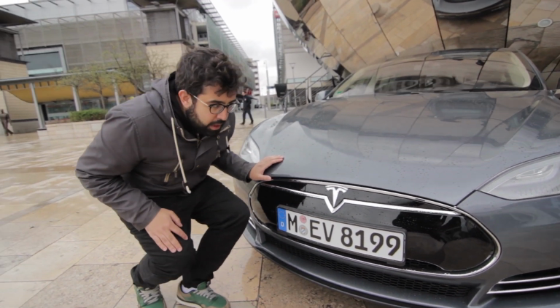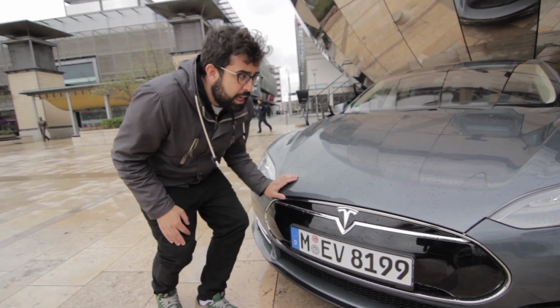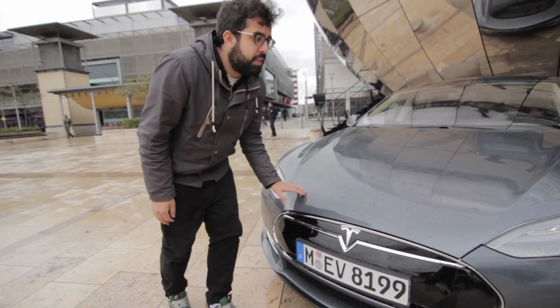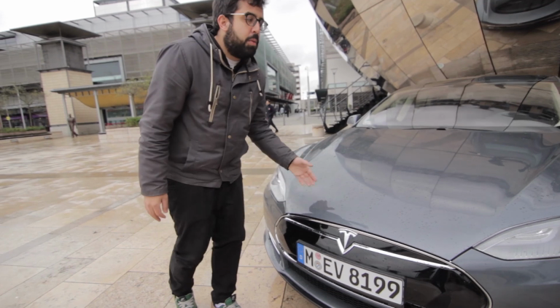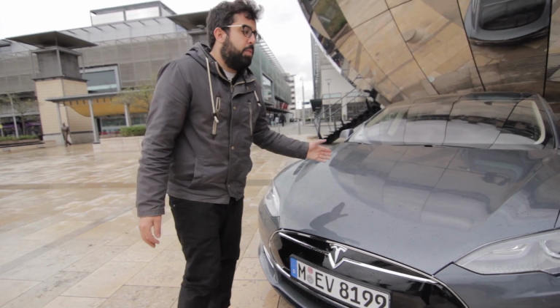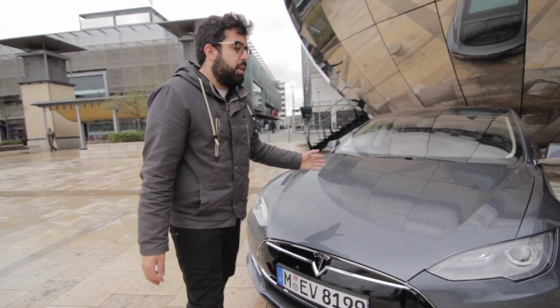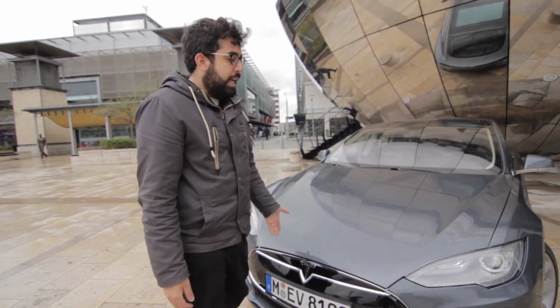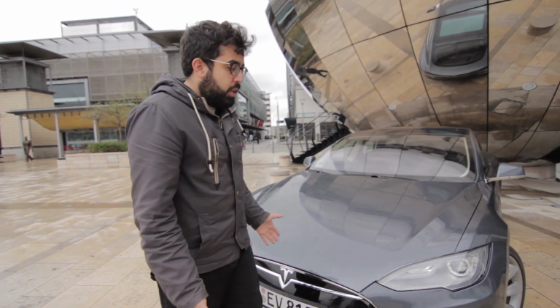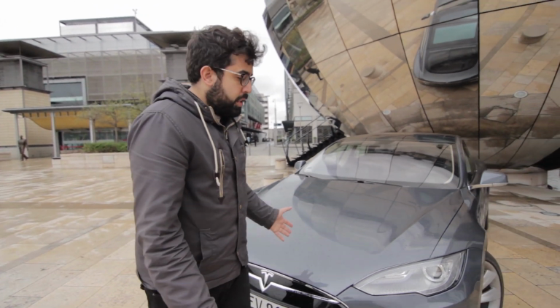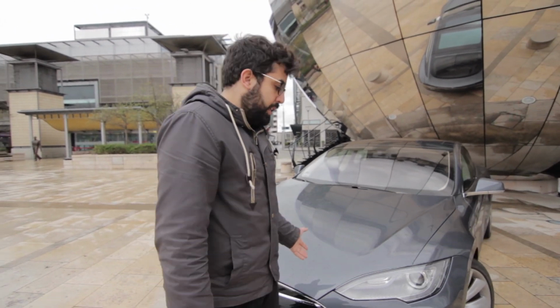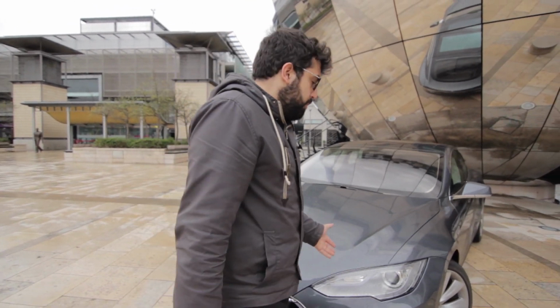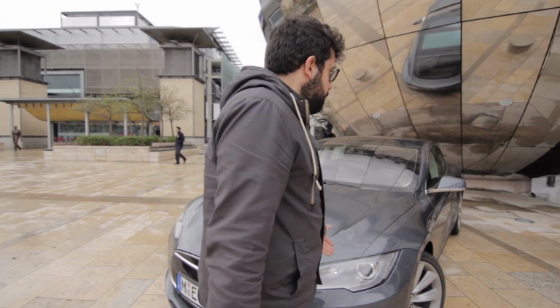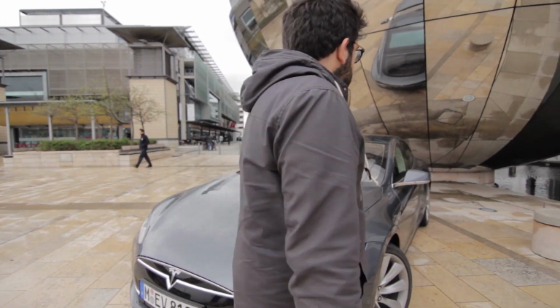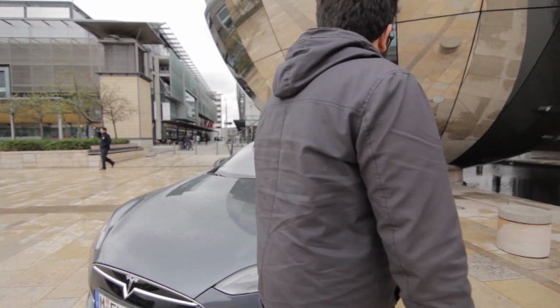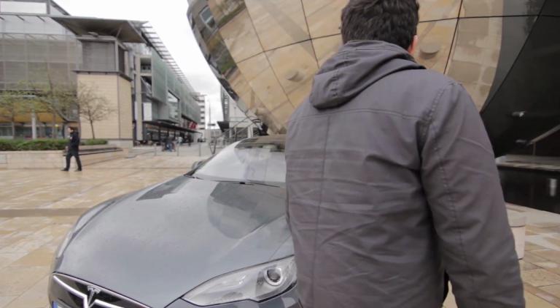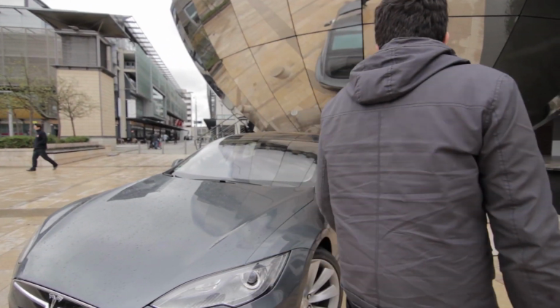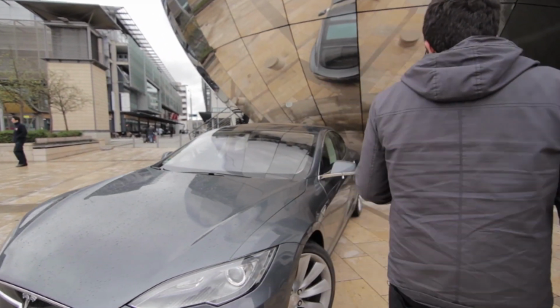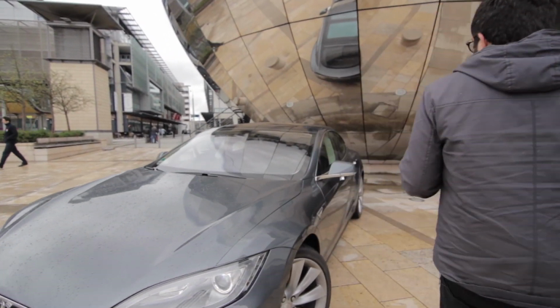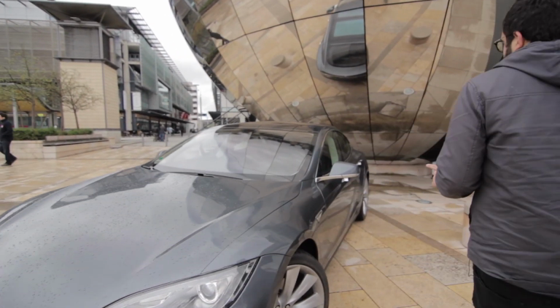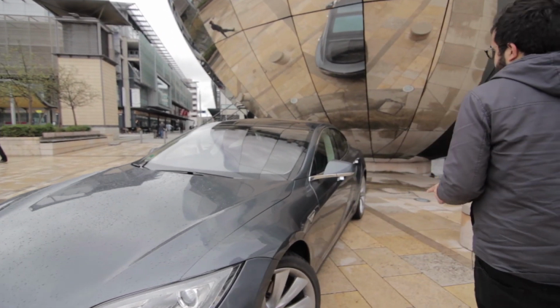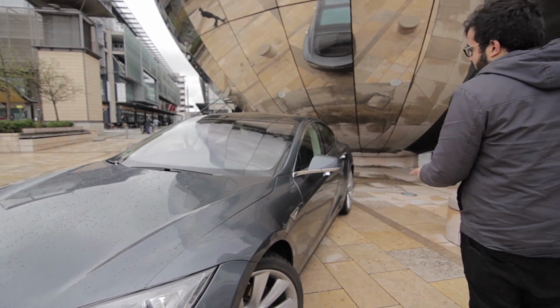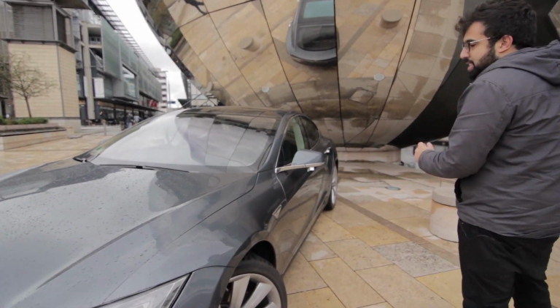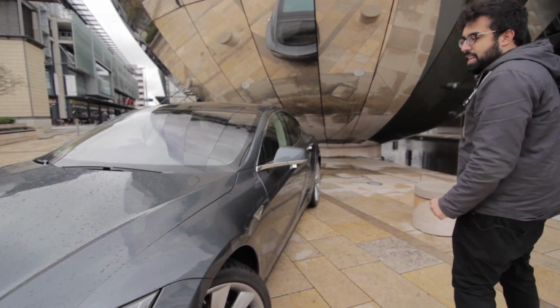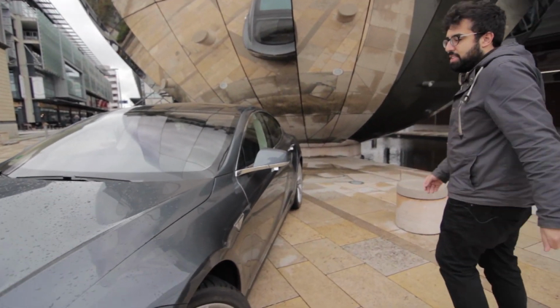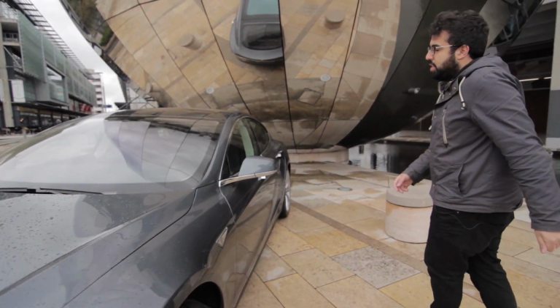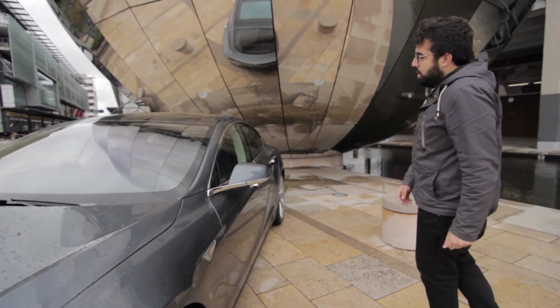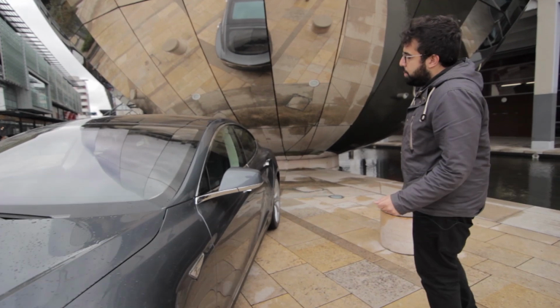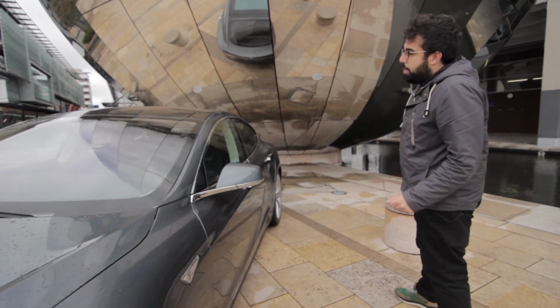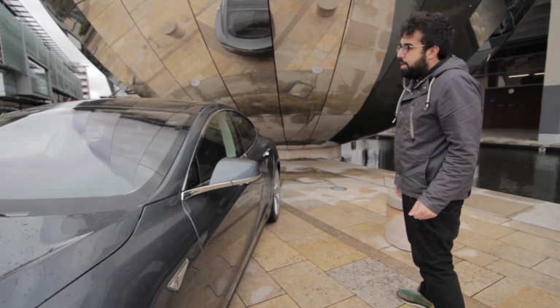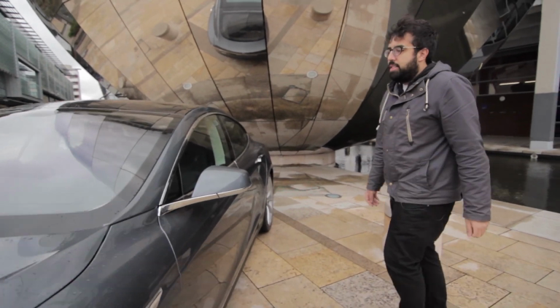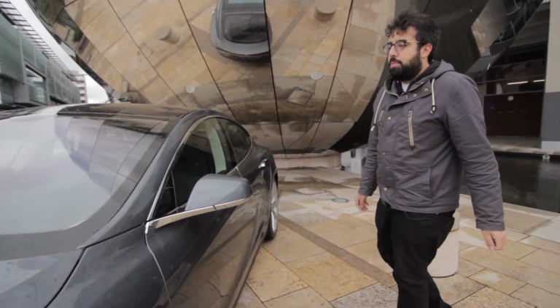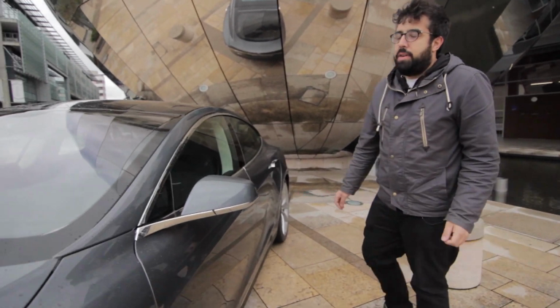The same applies from the side — it looks less like a normal sports car until you get to the door handles, which pop out as you approach.